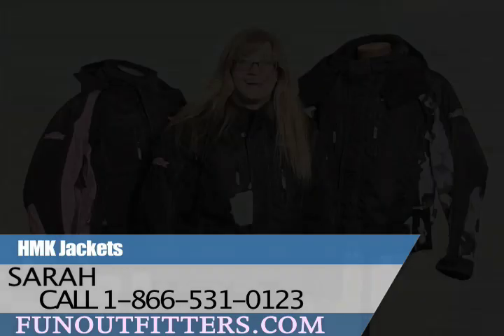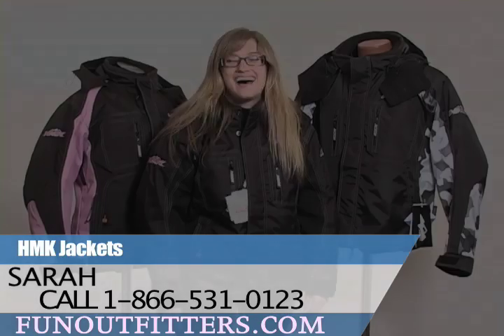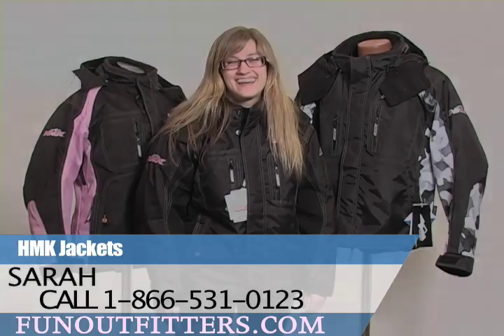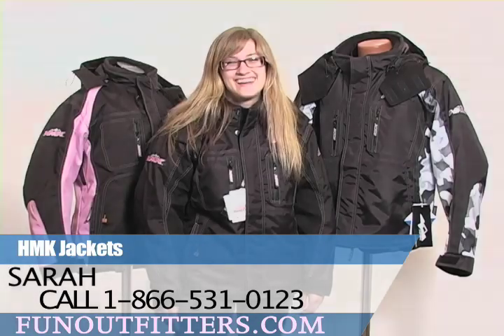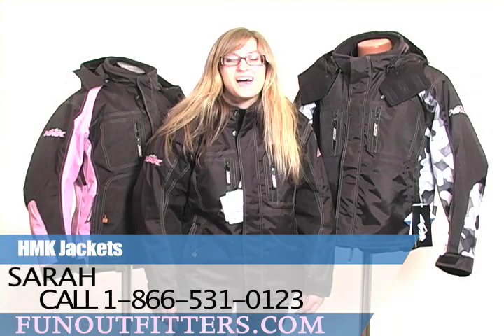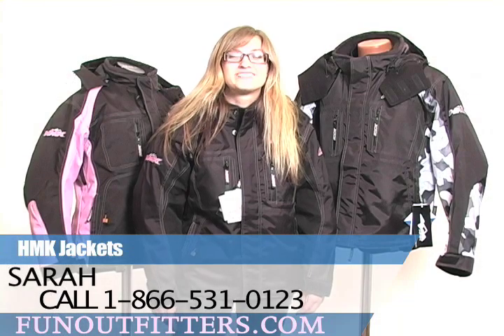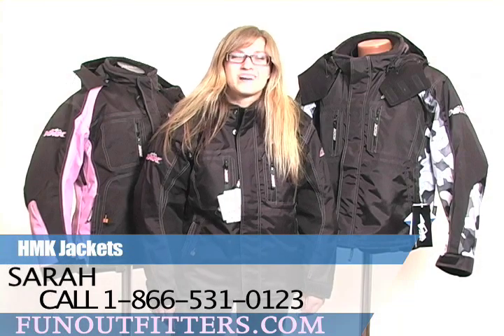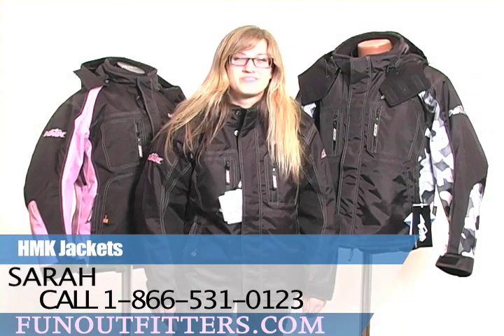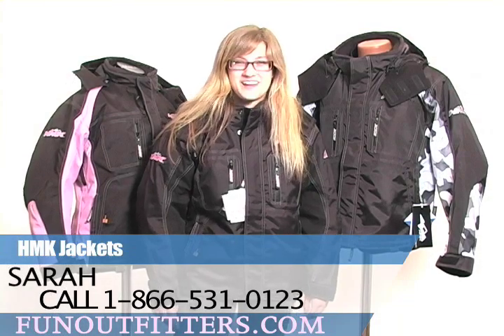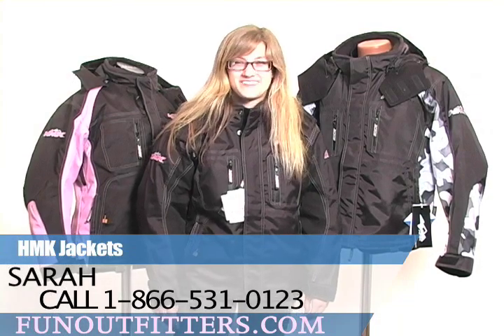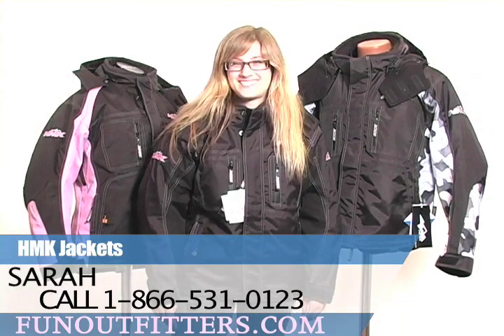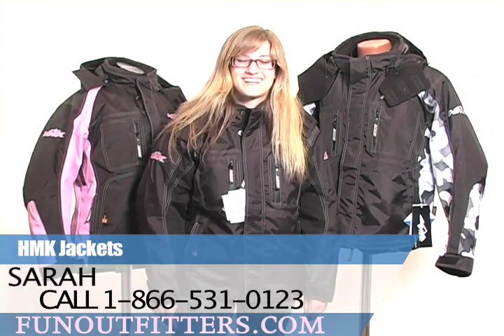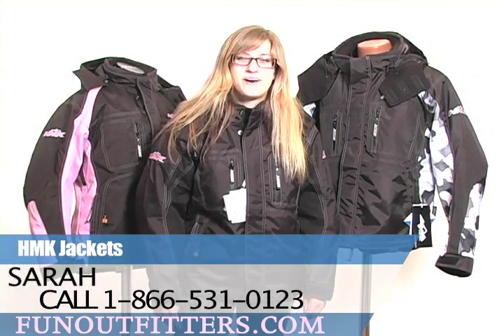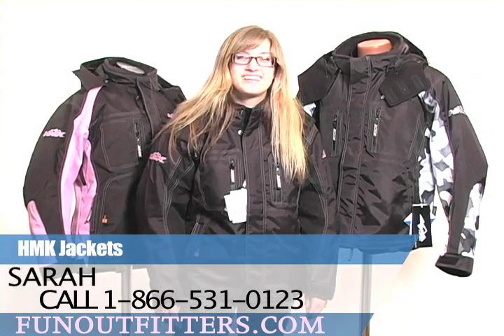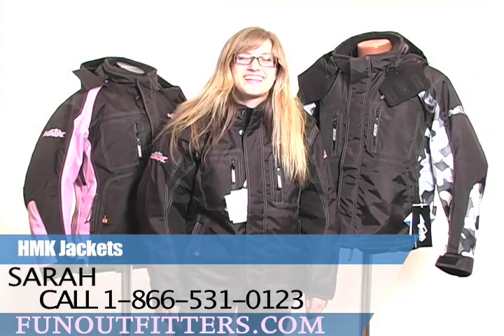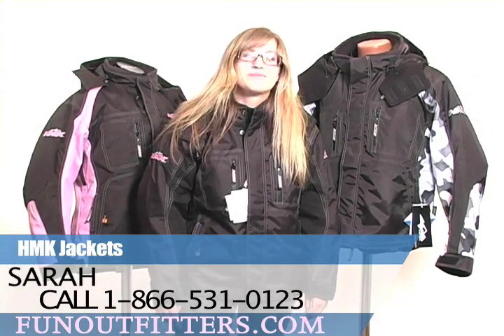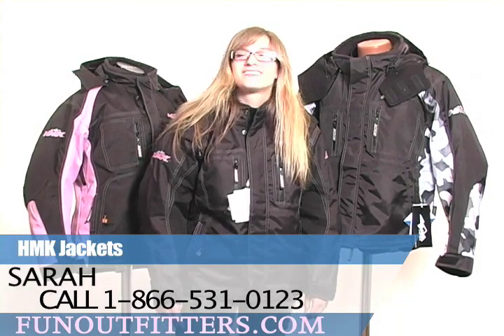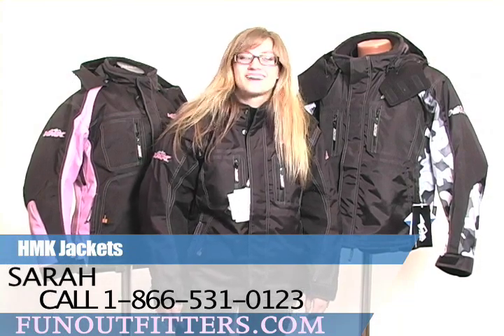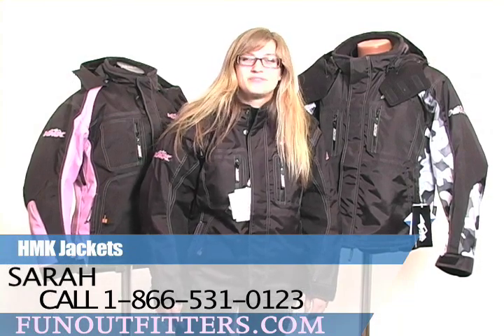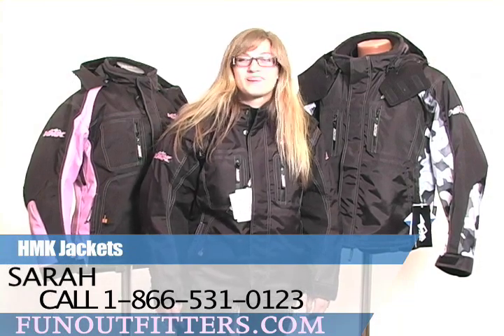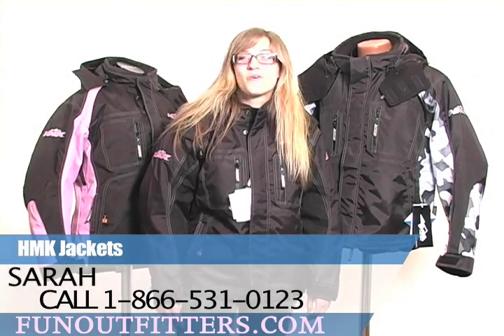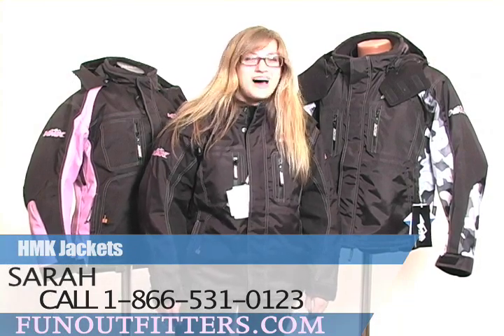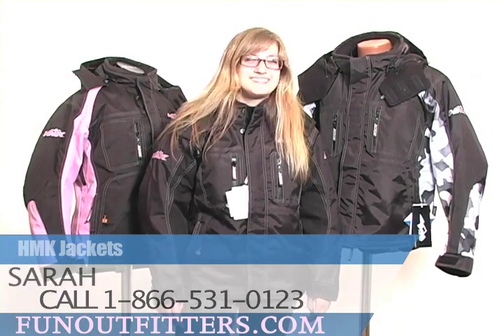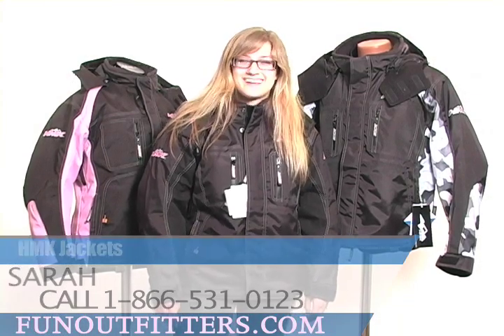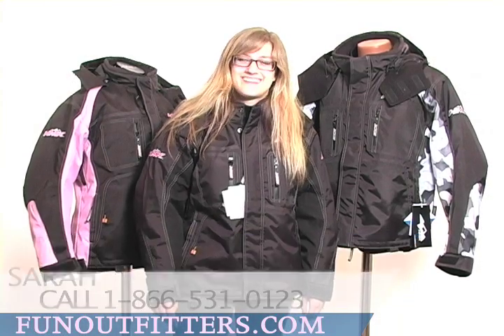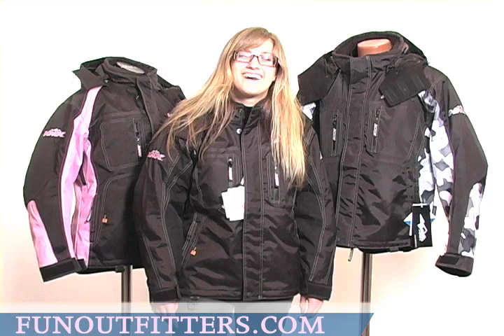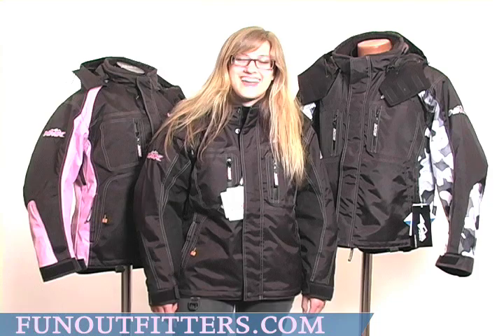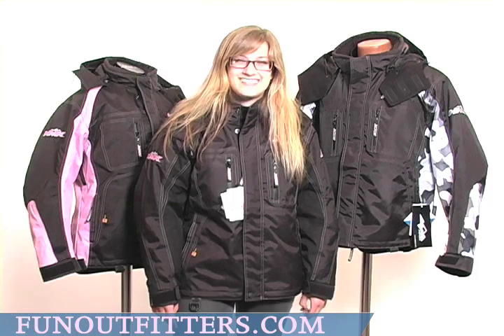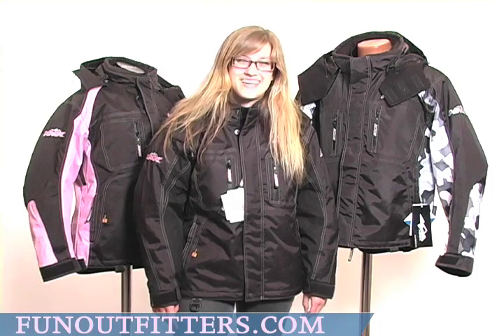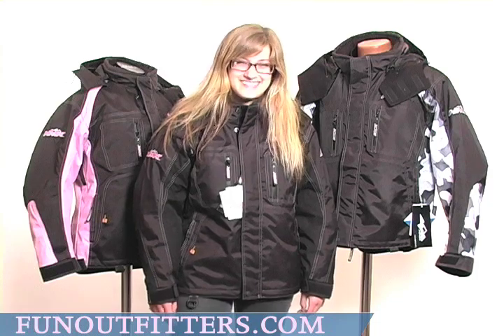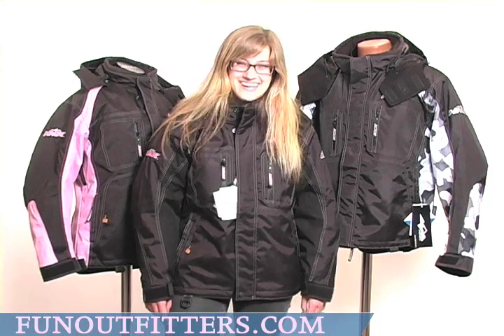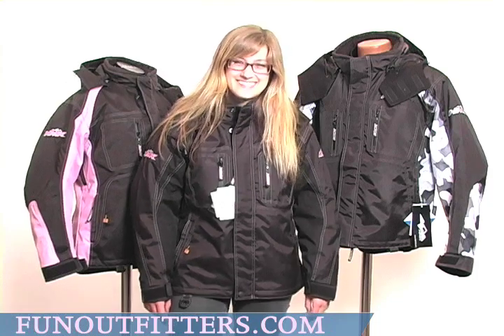Hi, I'm Sarah with FunOutfitters.com, and I'm here to talk to you about our wide selection of HMK jackets.